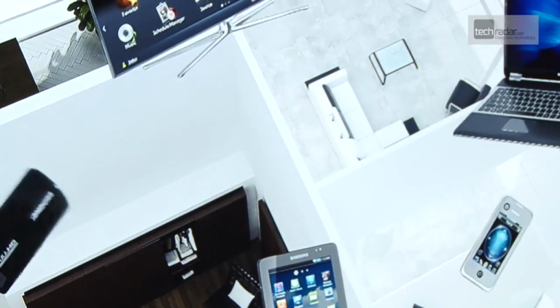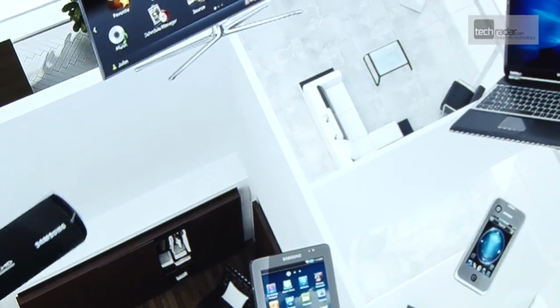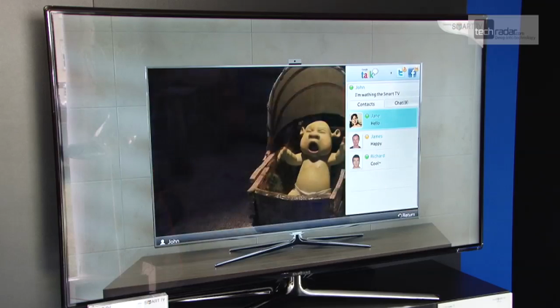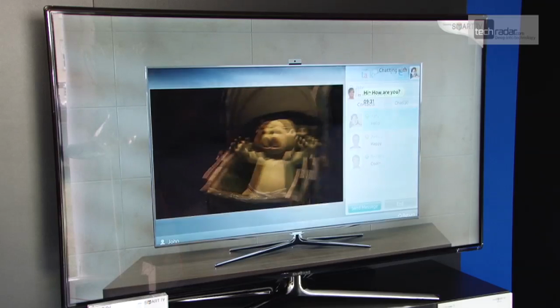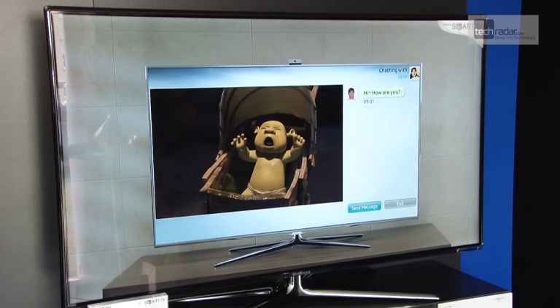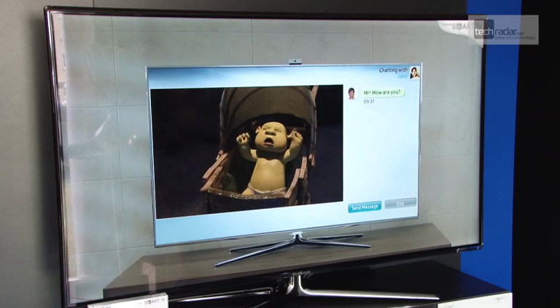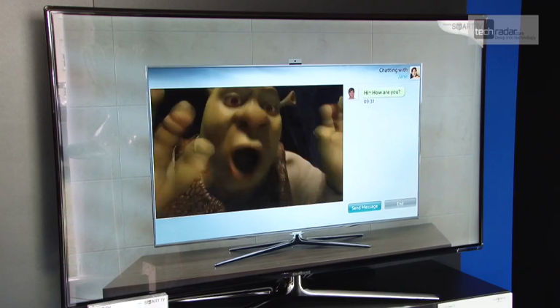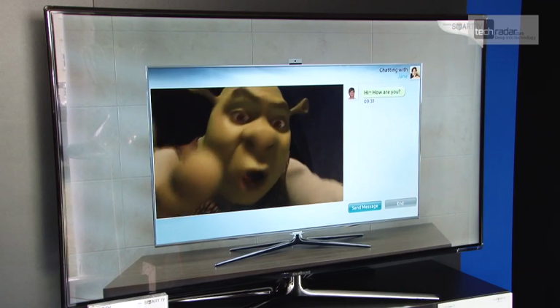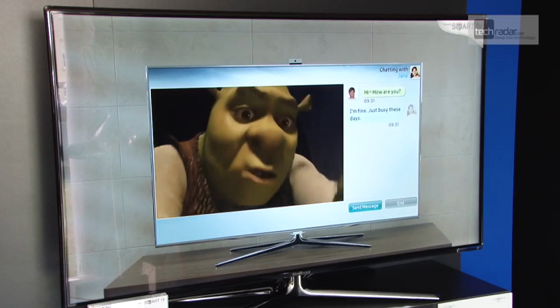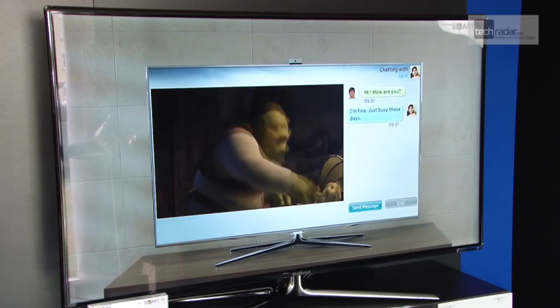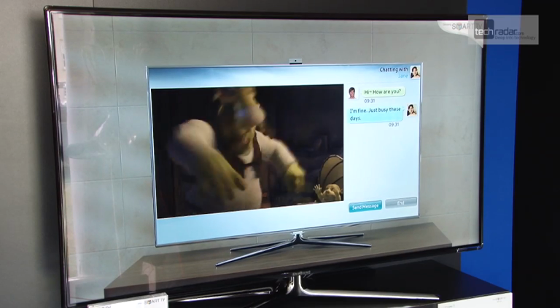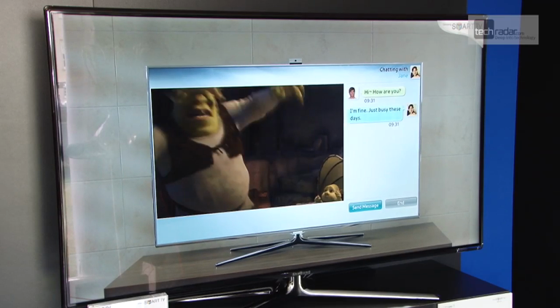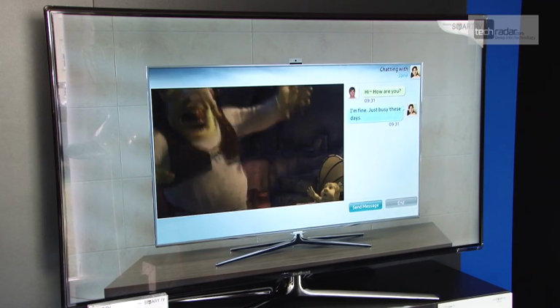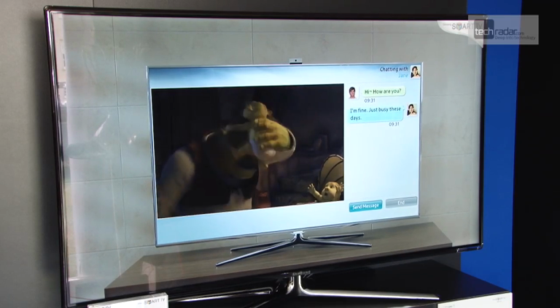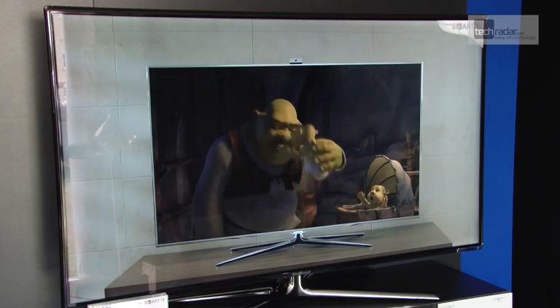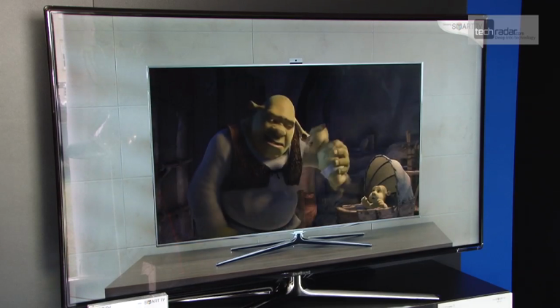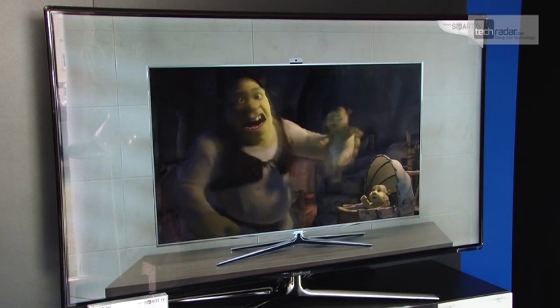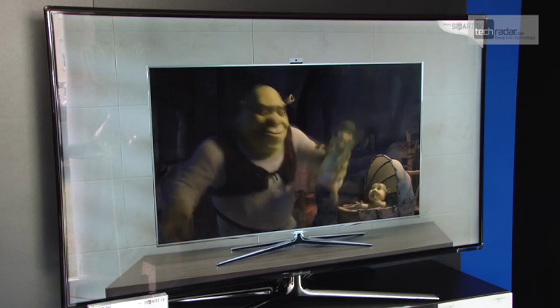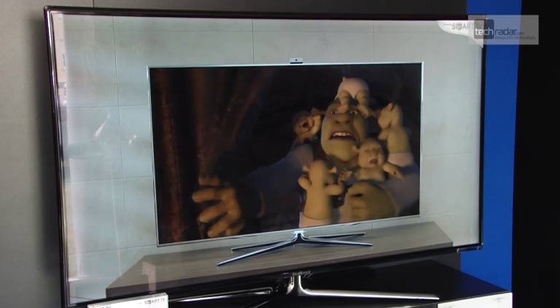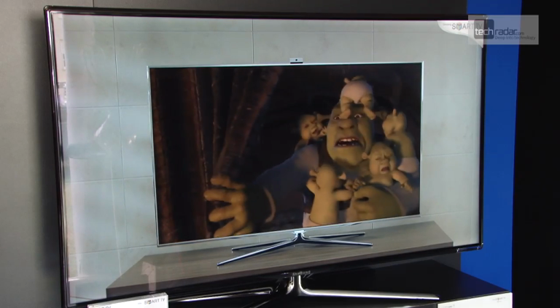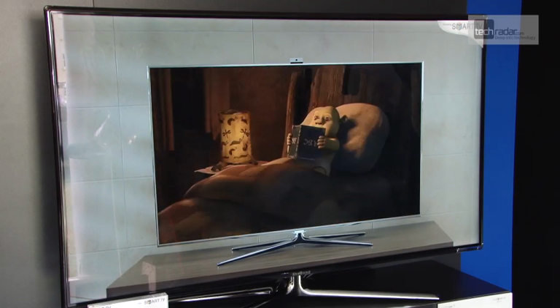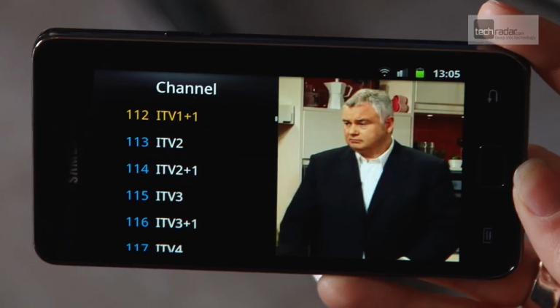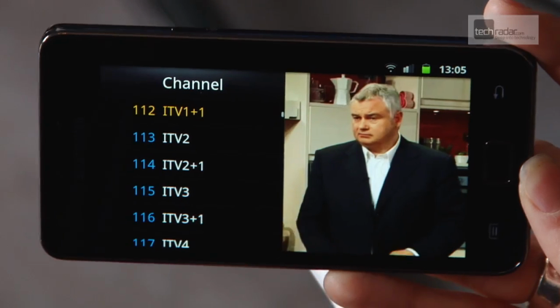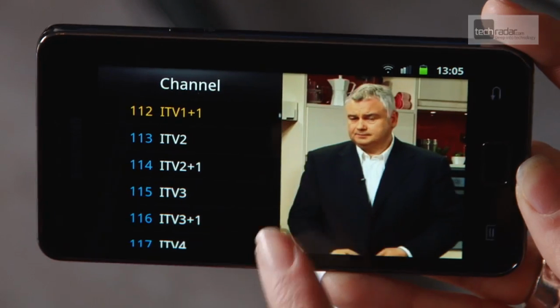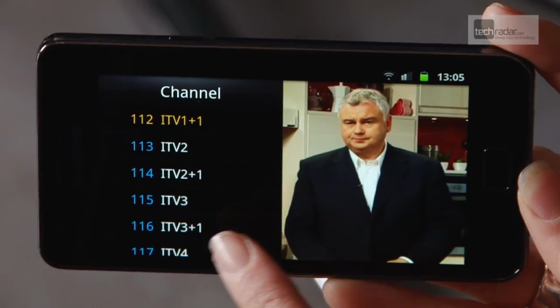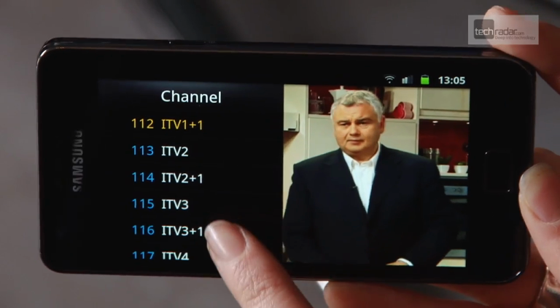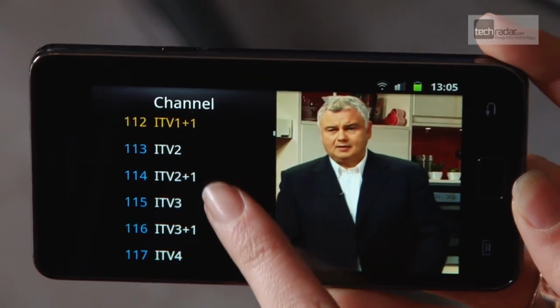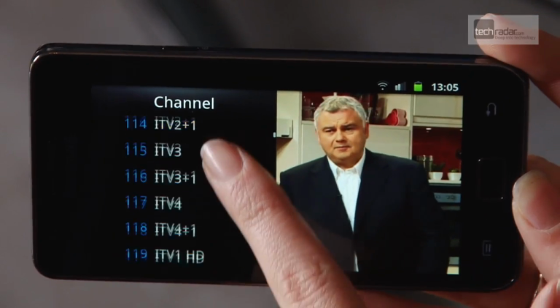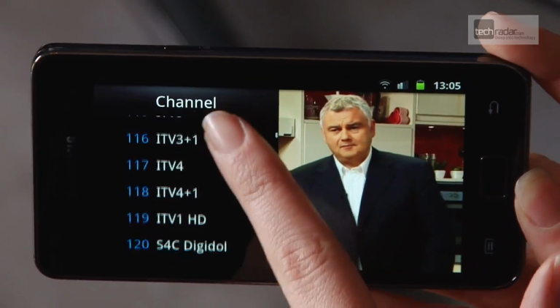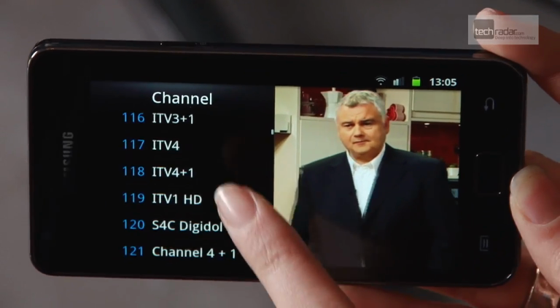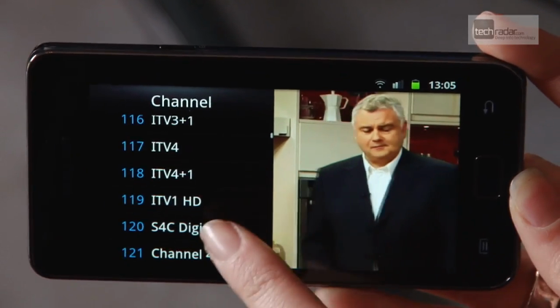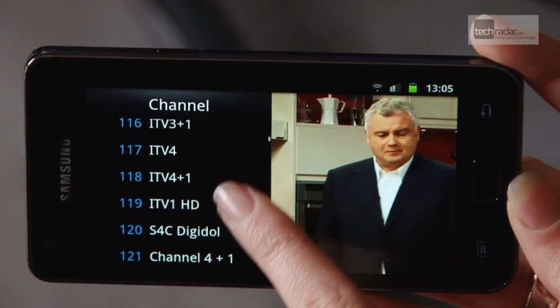And if the rest of the family are watching a Blu-ray and you want to watch something on the TV, then you can do this too — just one click of the app and you're away.